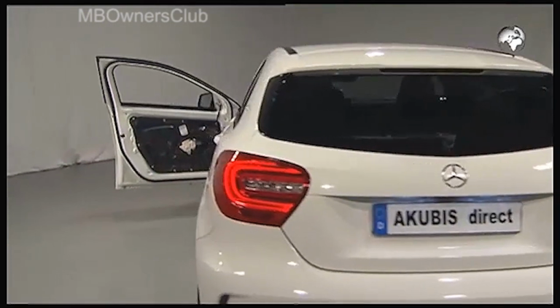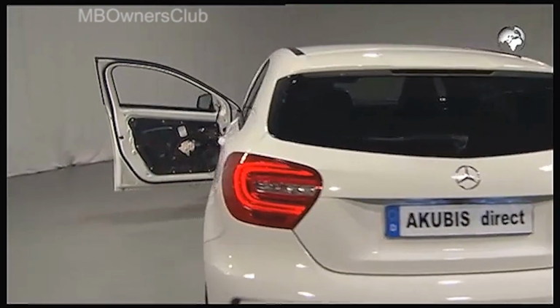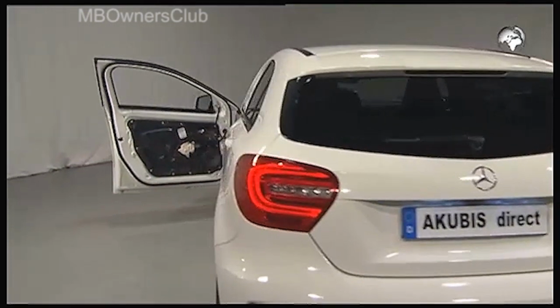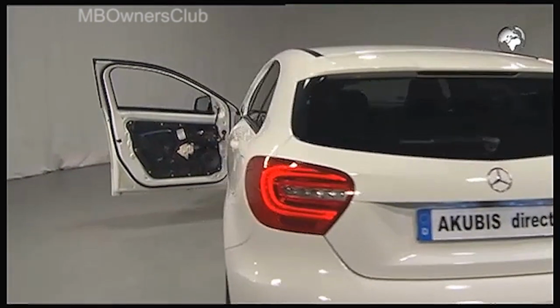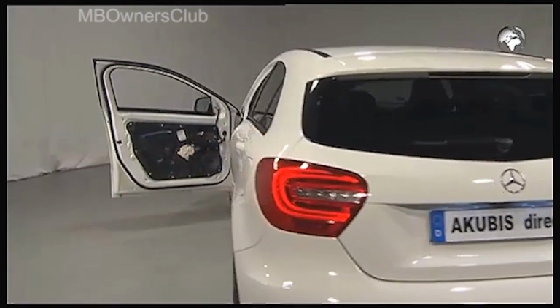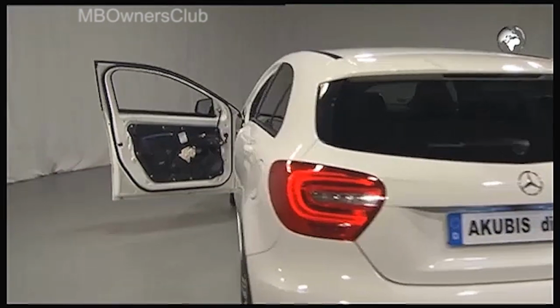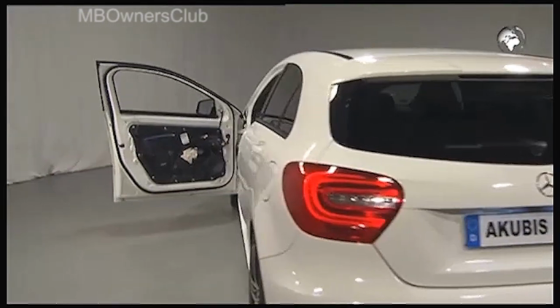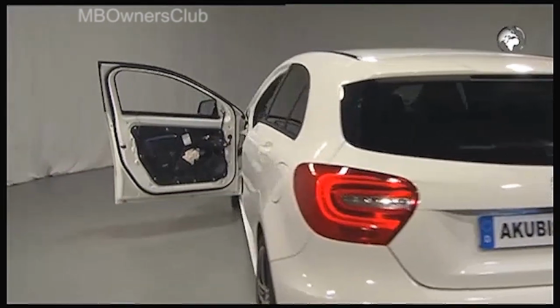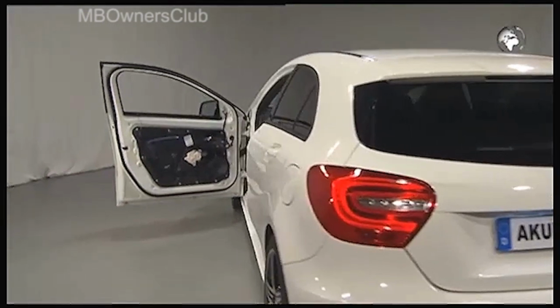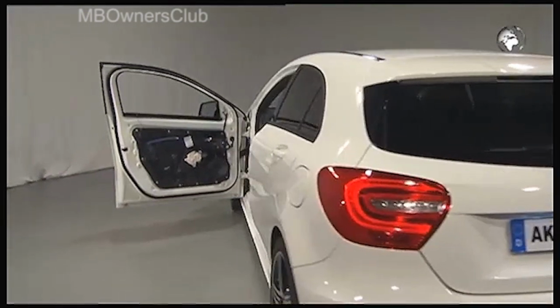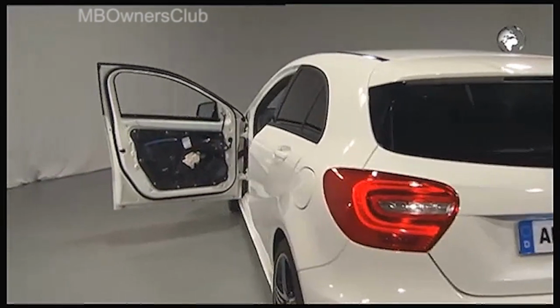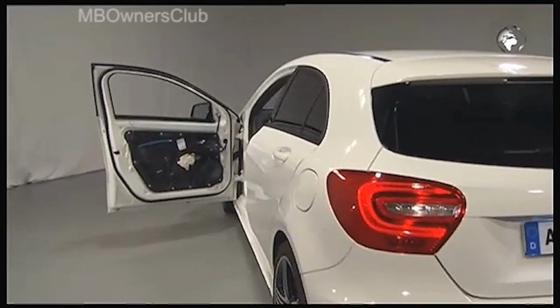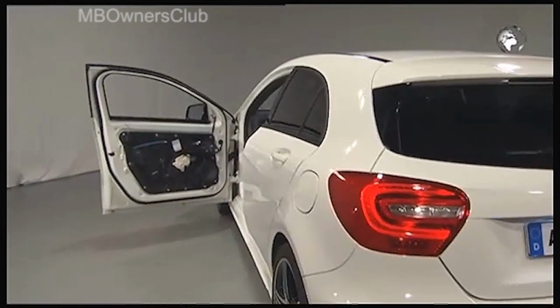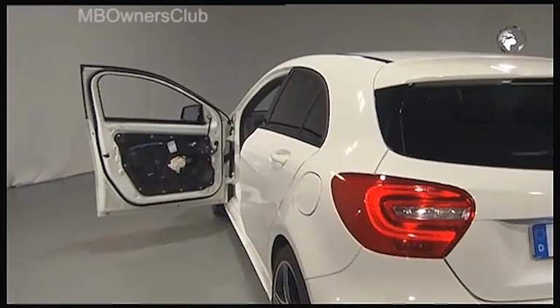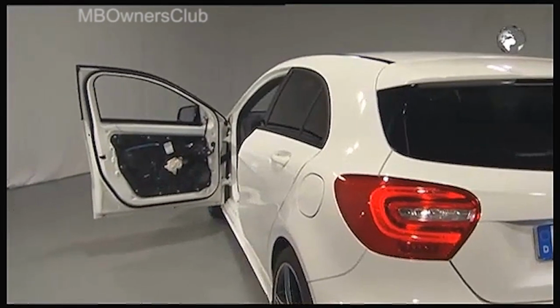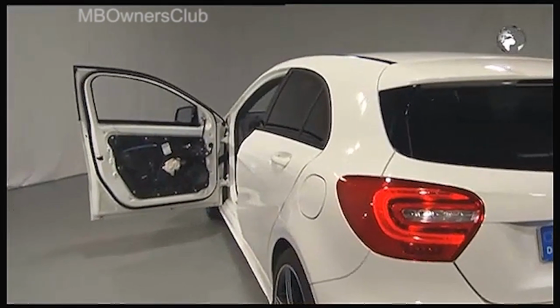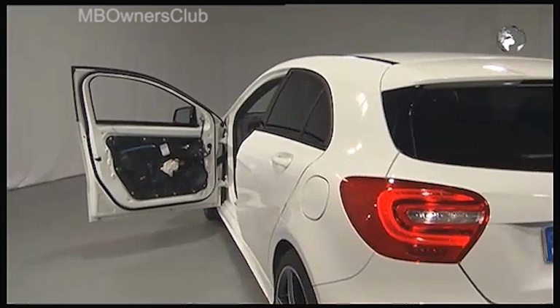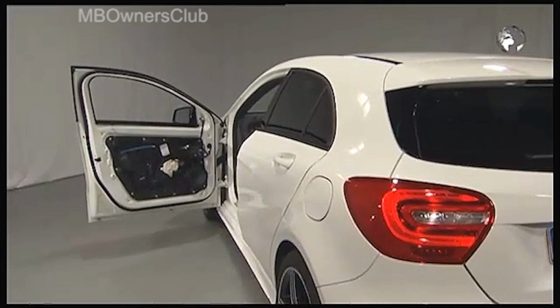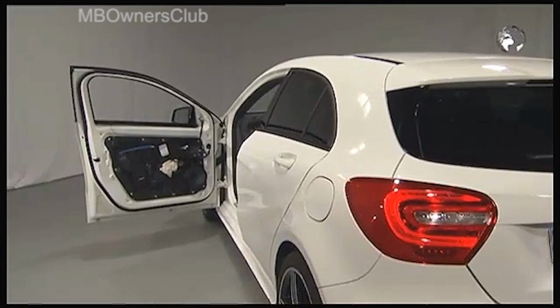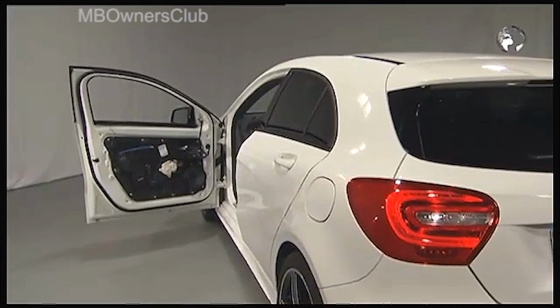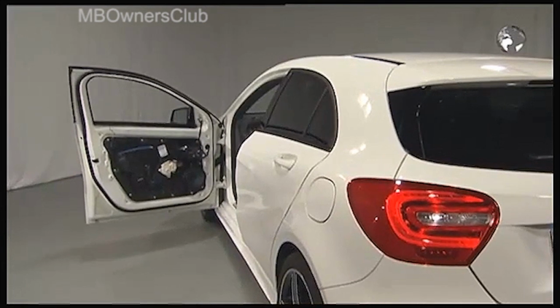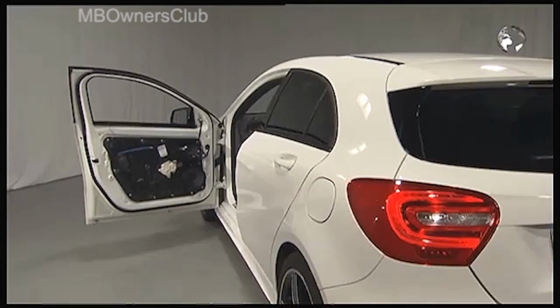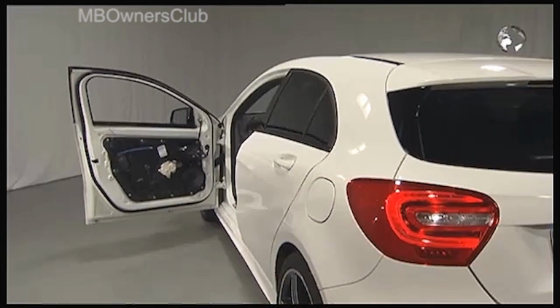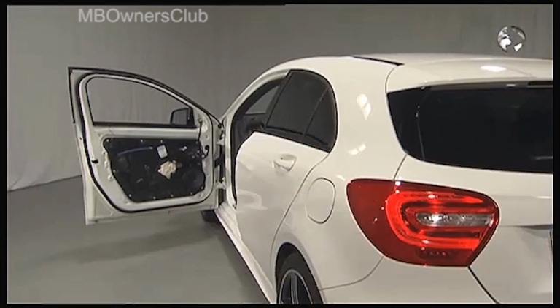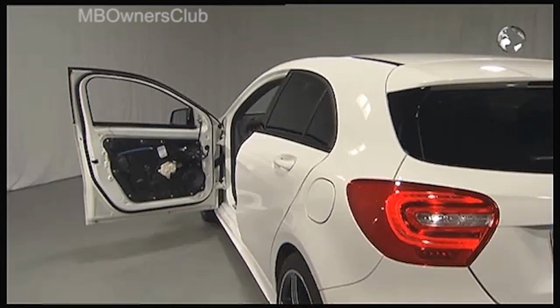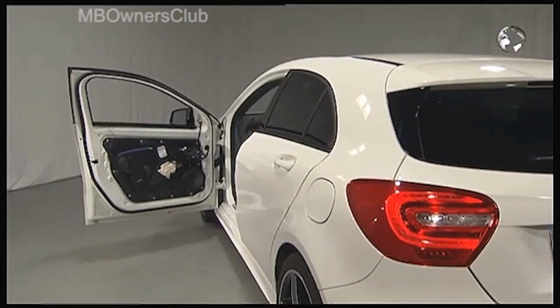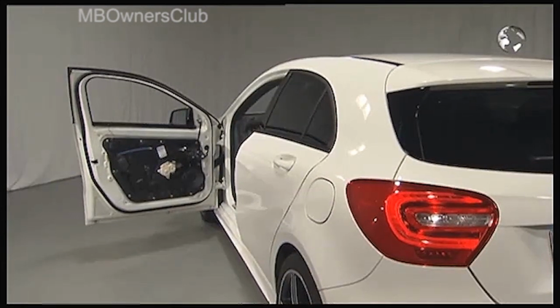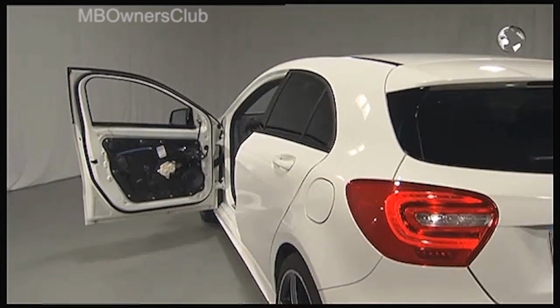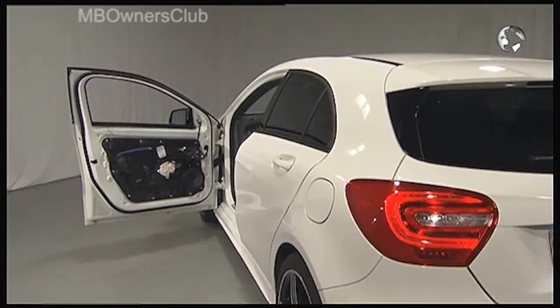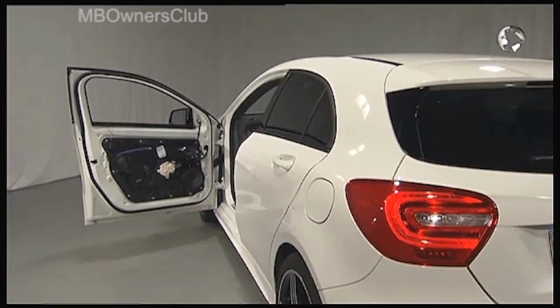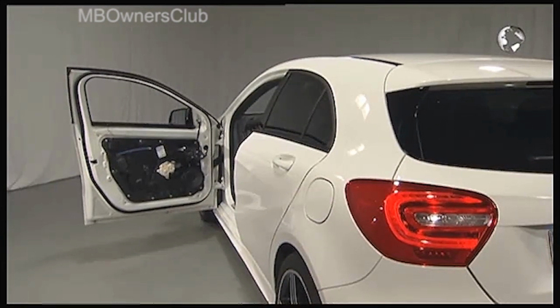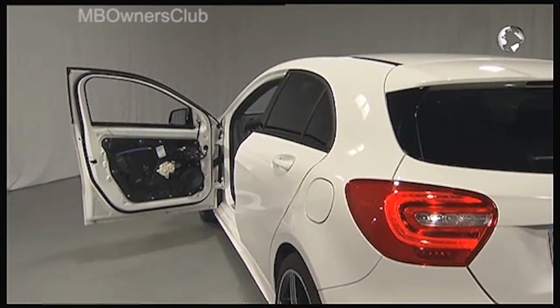The new A-class with the door cladding removed. Naturally you can also remove the door module.